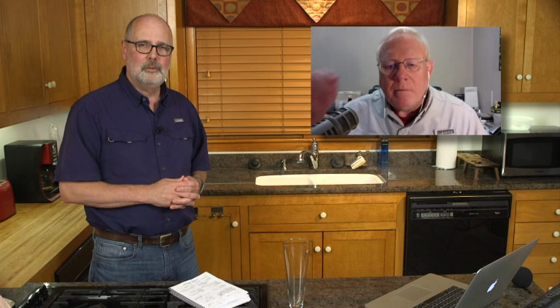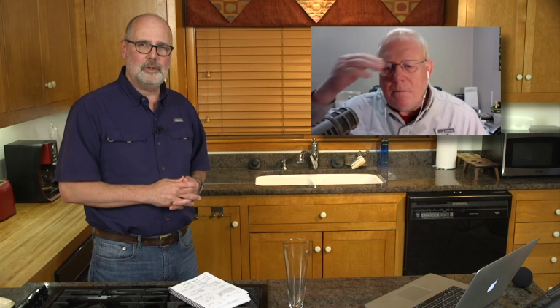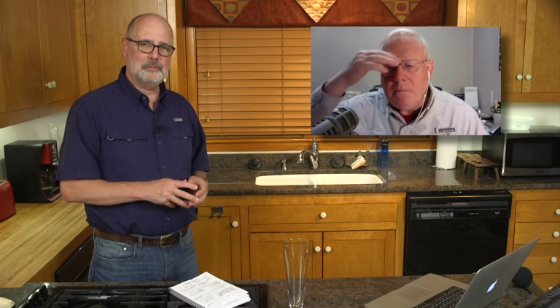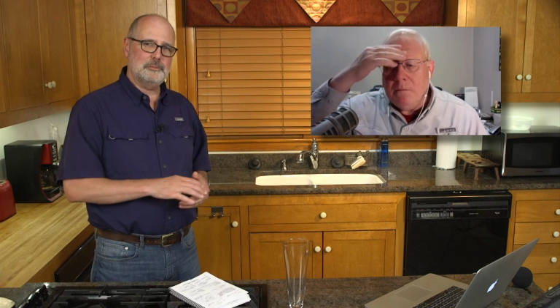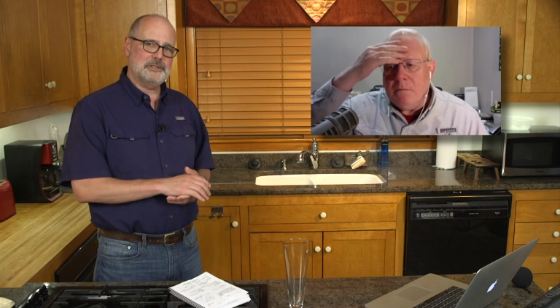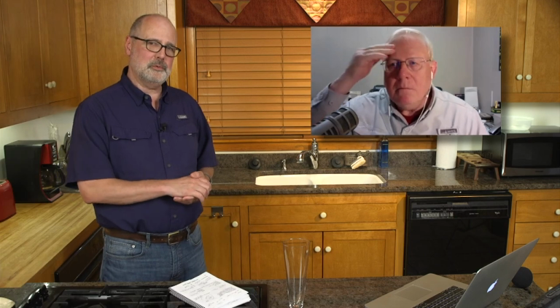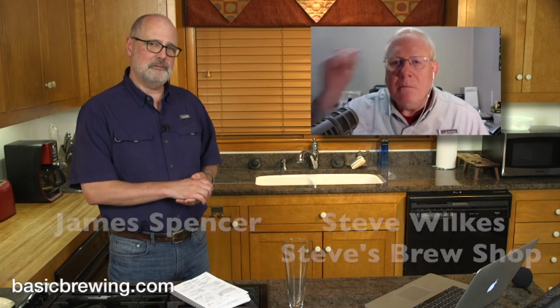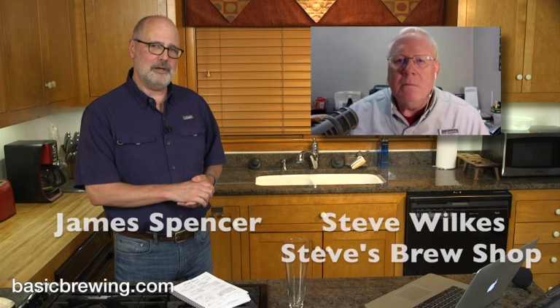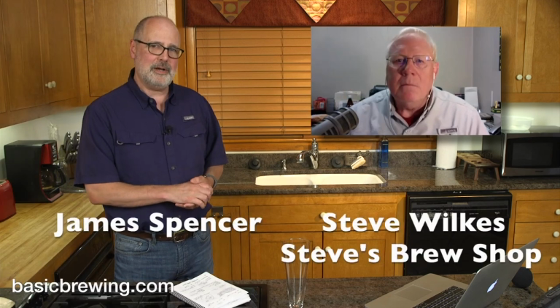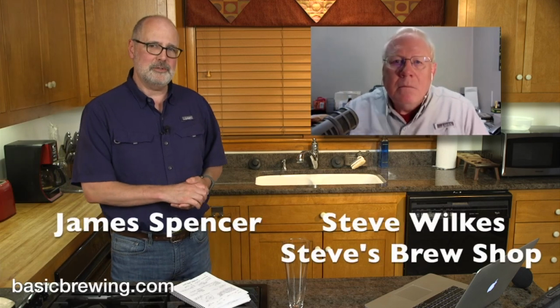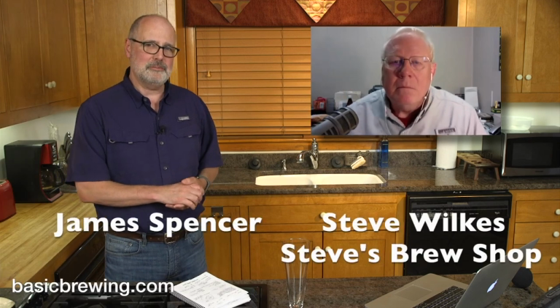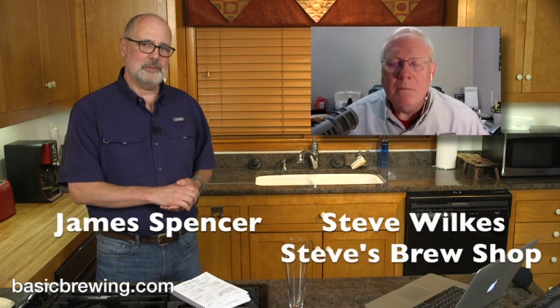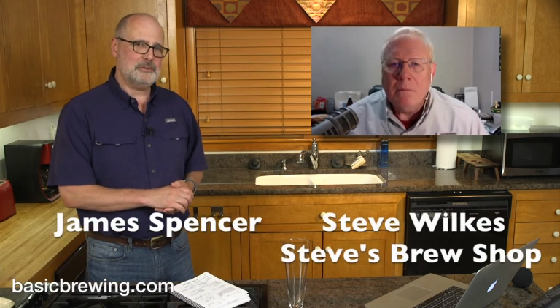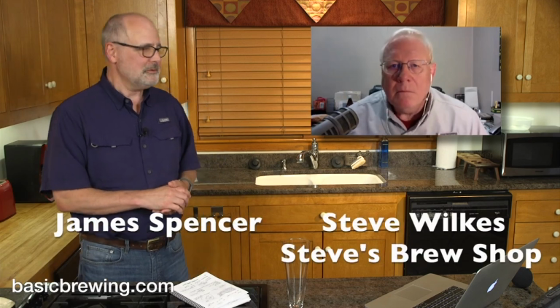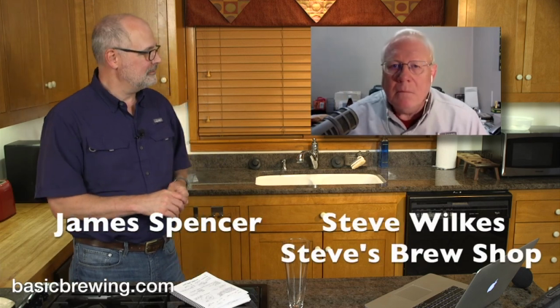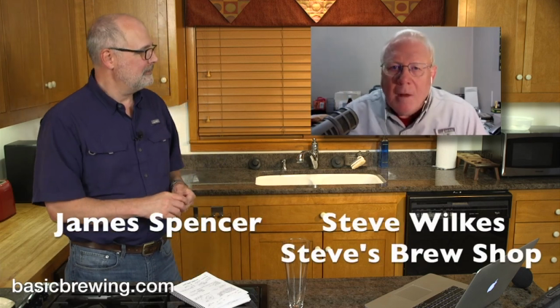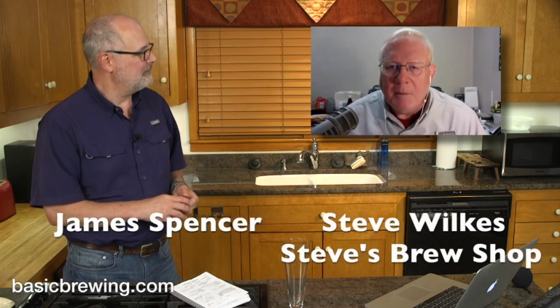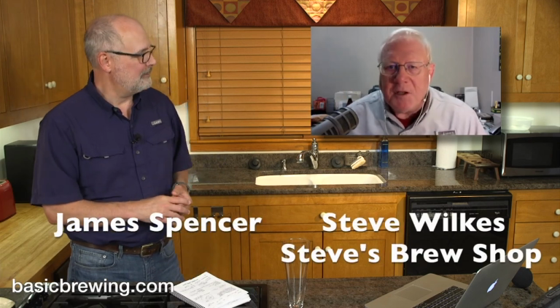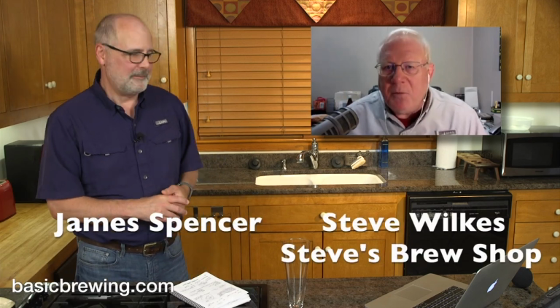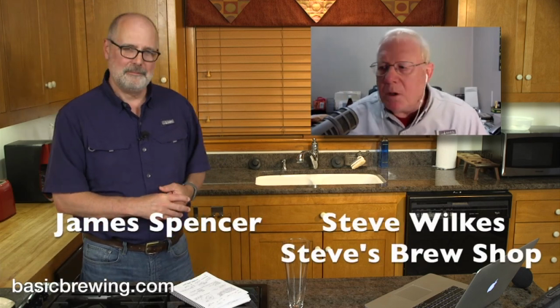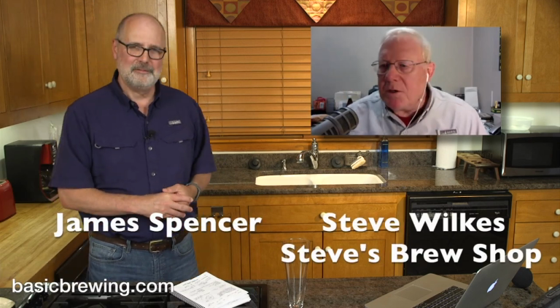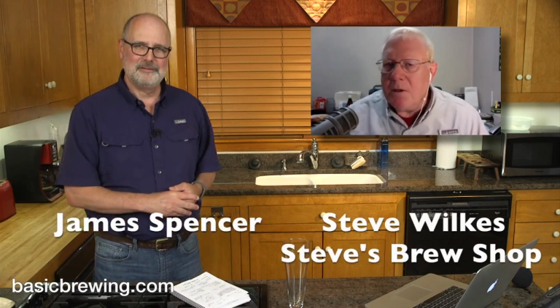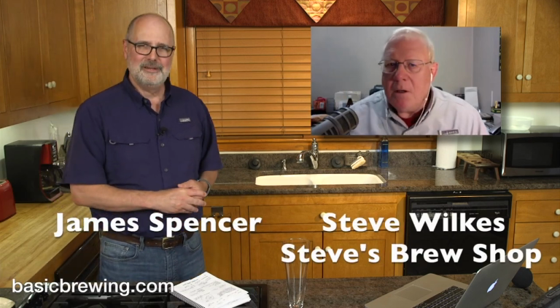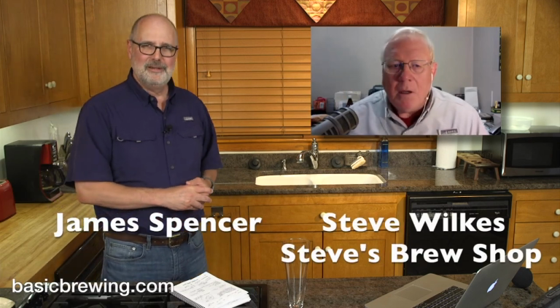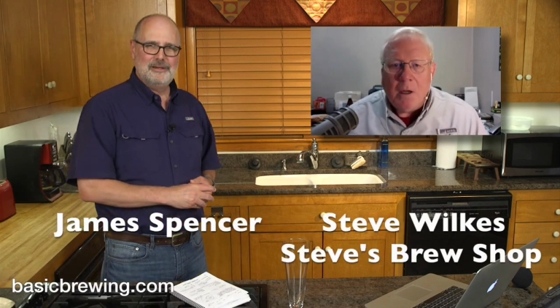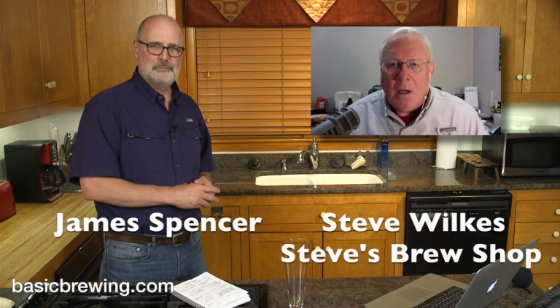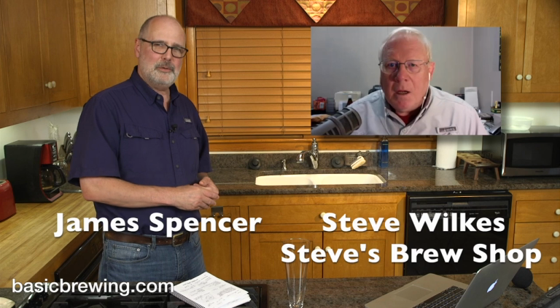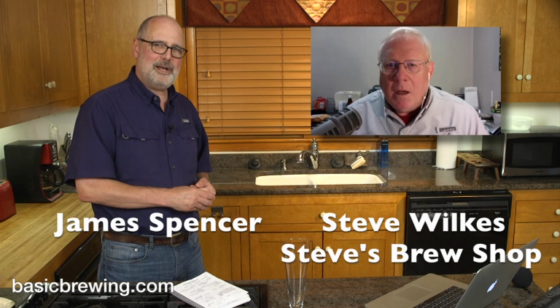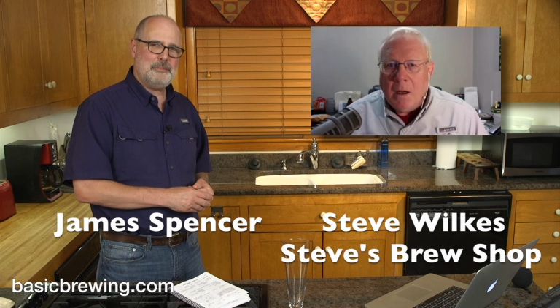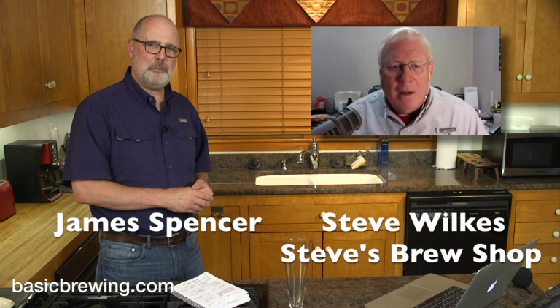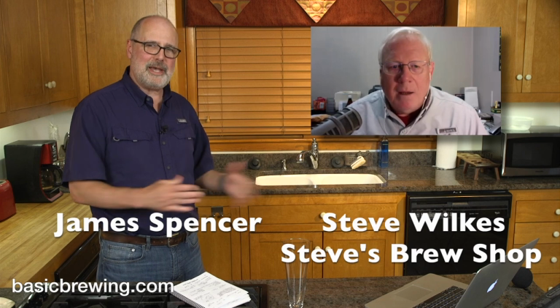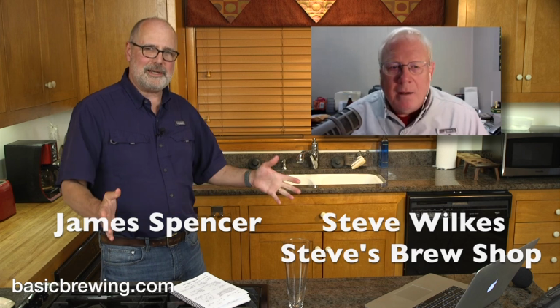Welcome to Basic Brewing Video. I'm James Spencer. I'm Steve Wilkes. It's been a while, but we're back.